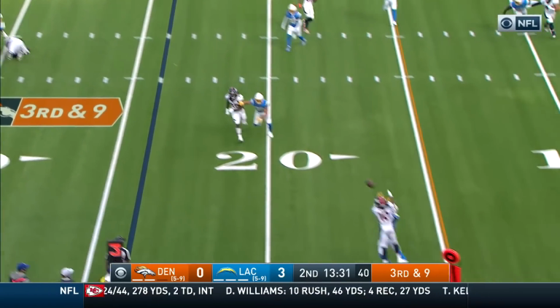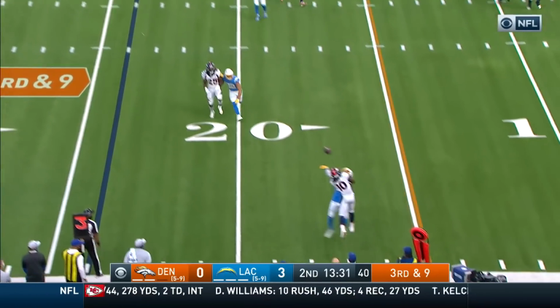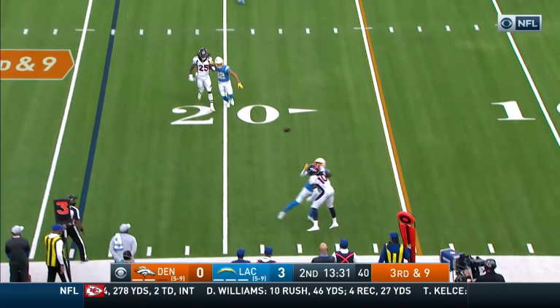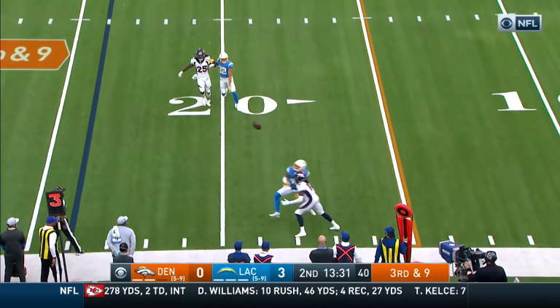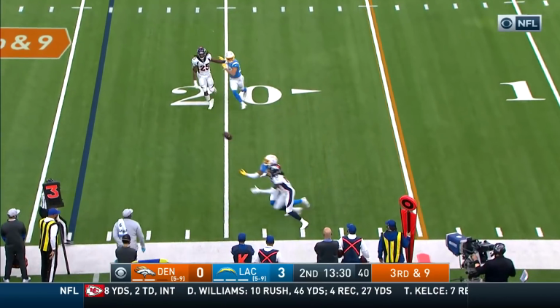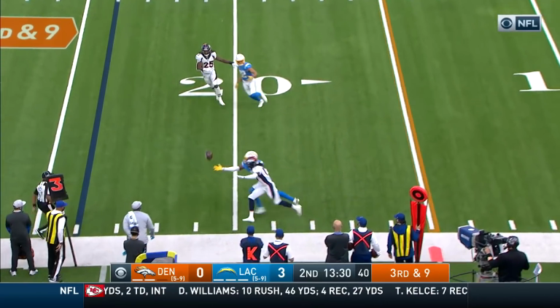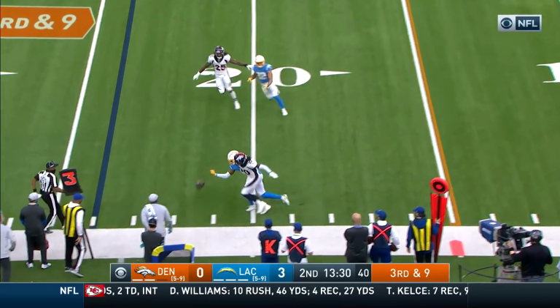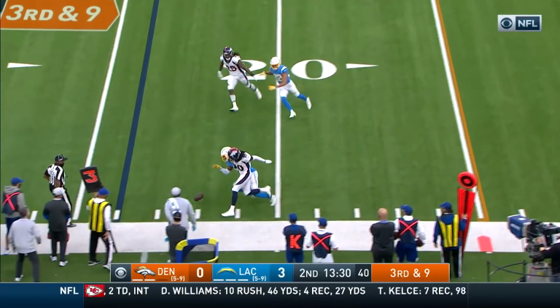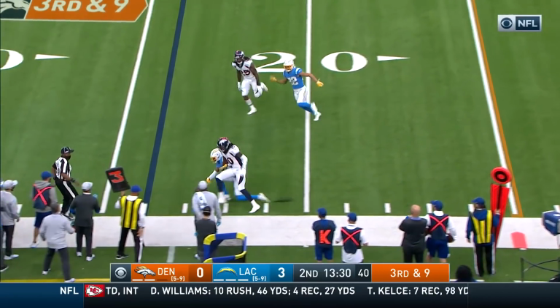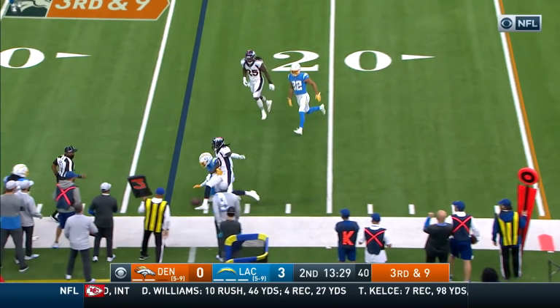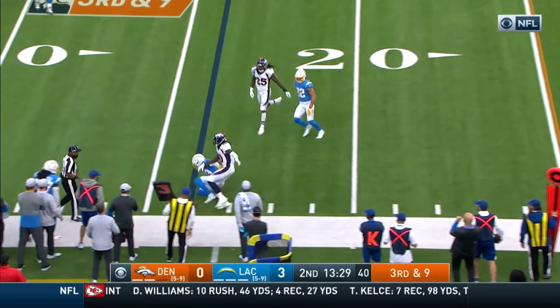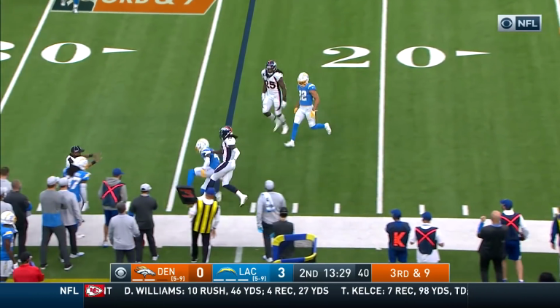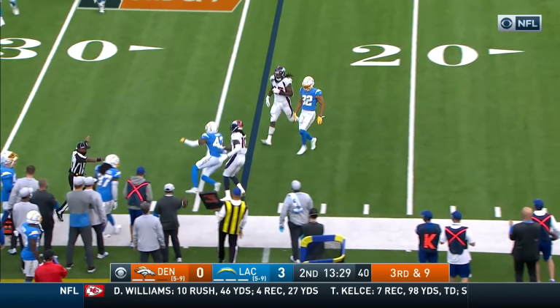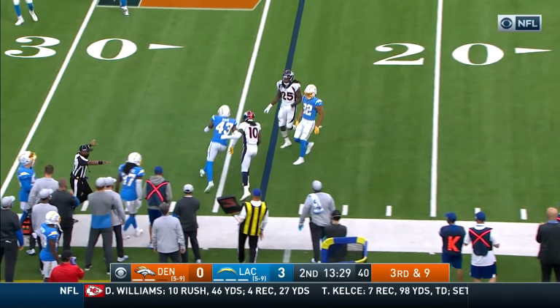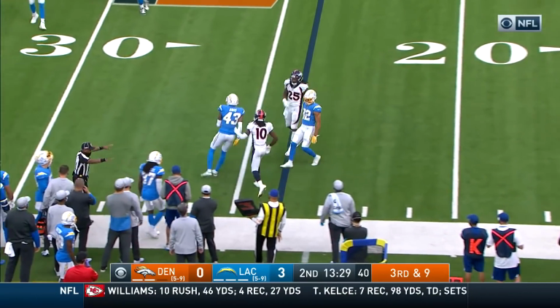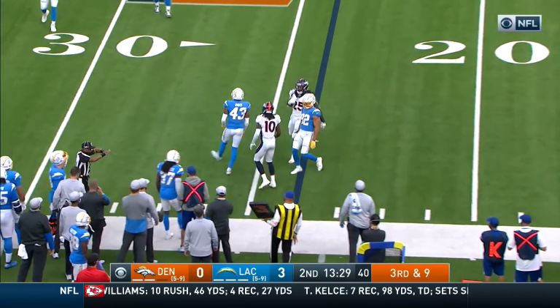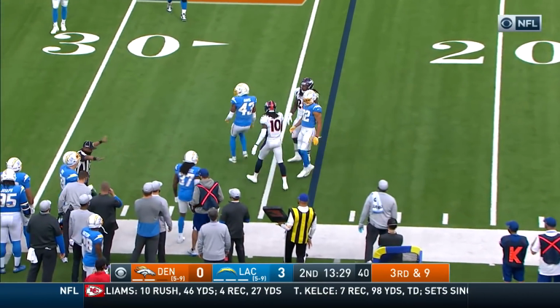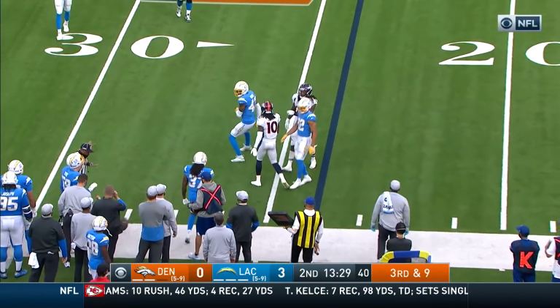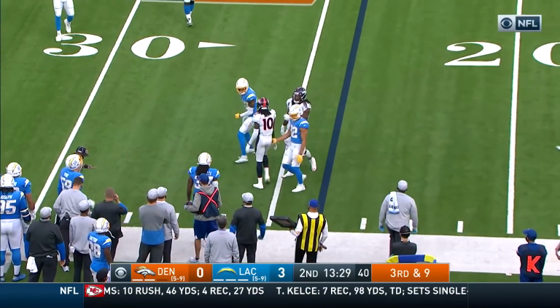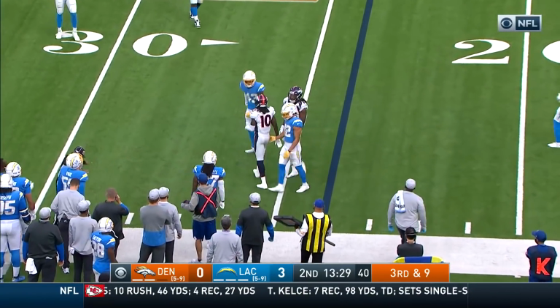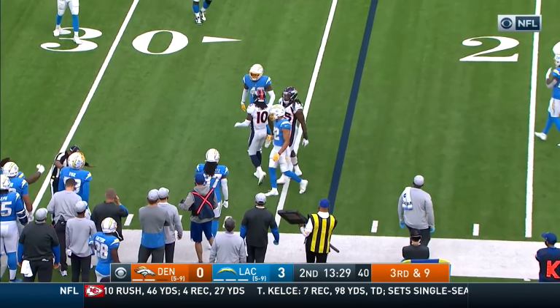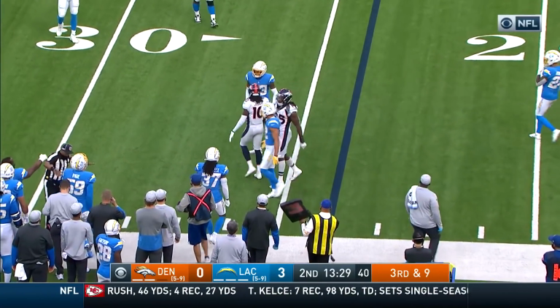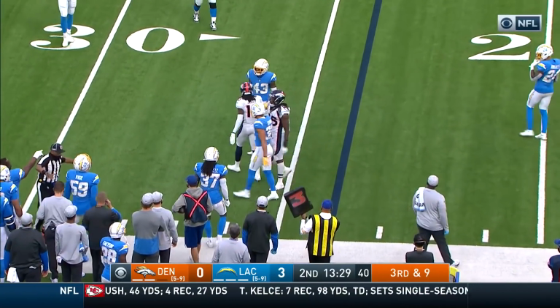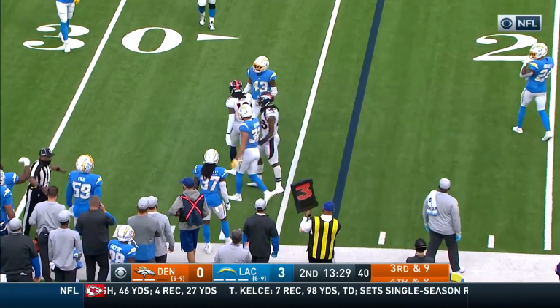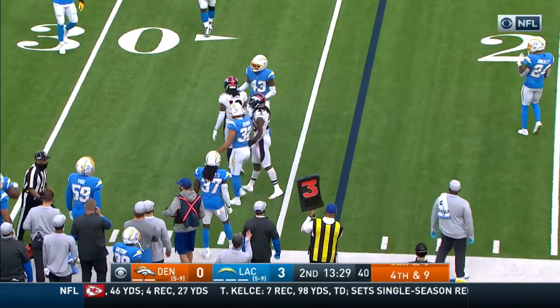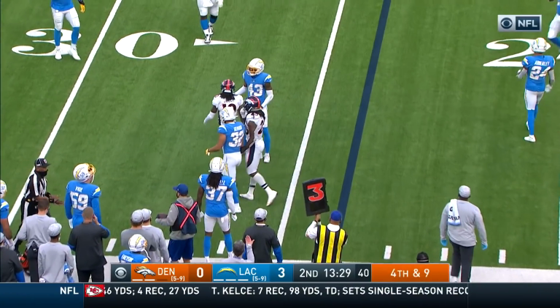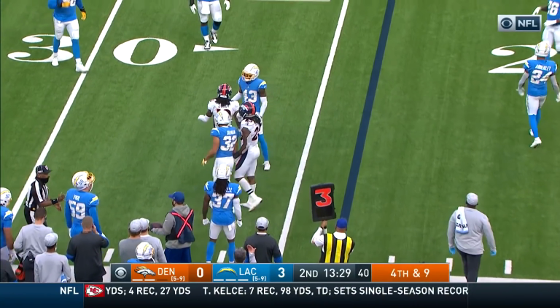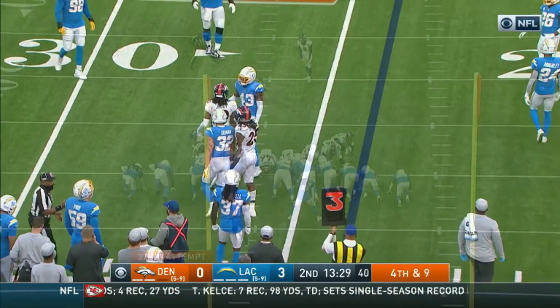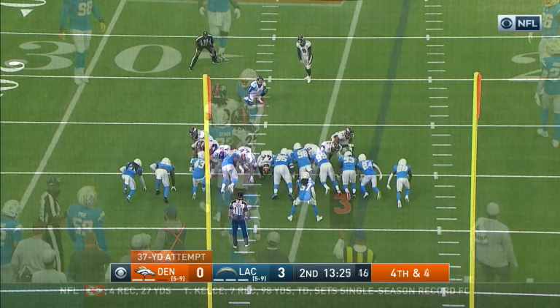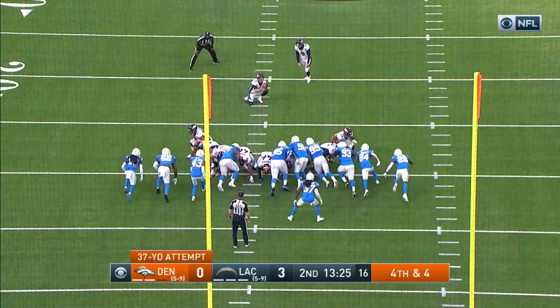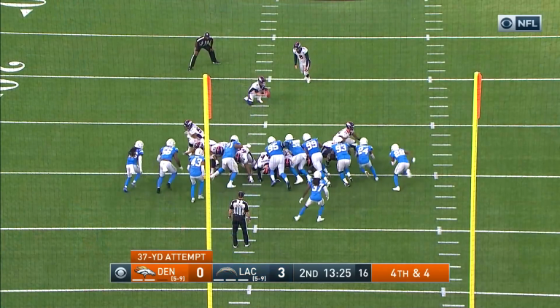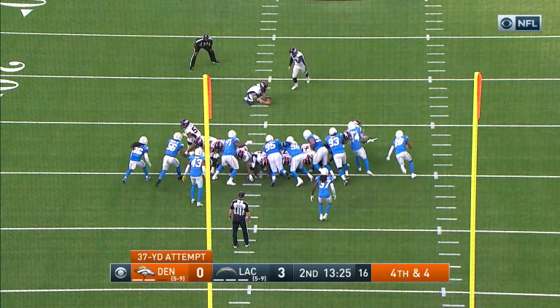Little sidearm delivery back in the direction of Judy and it falls incomplete, well played by Michael Davis.